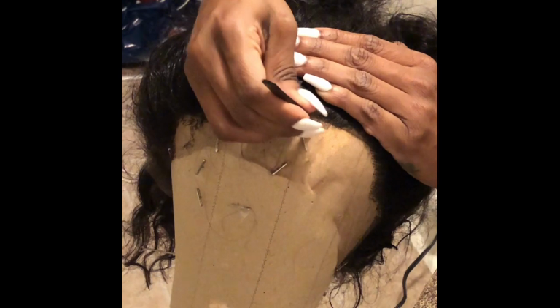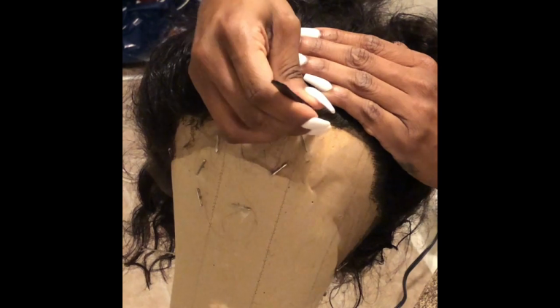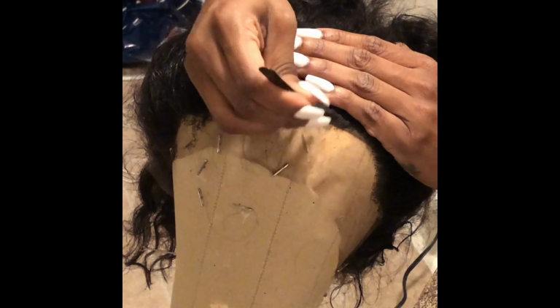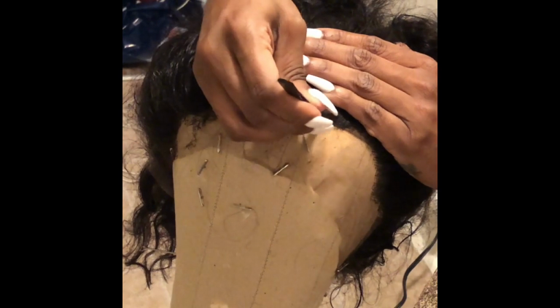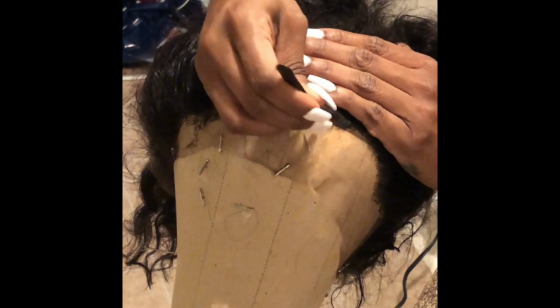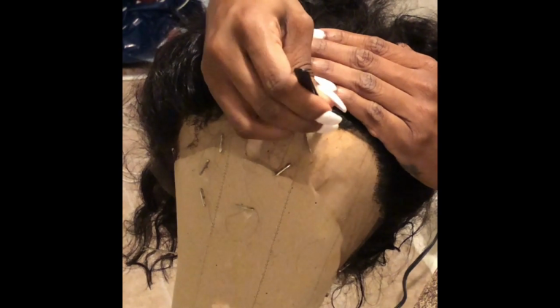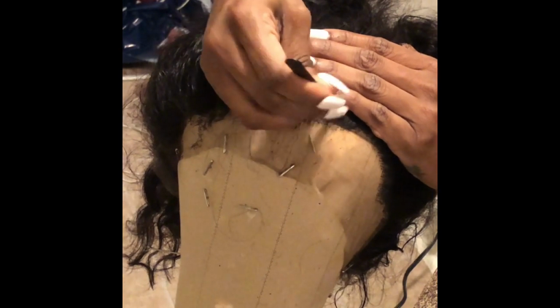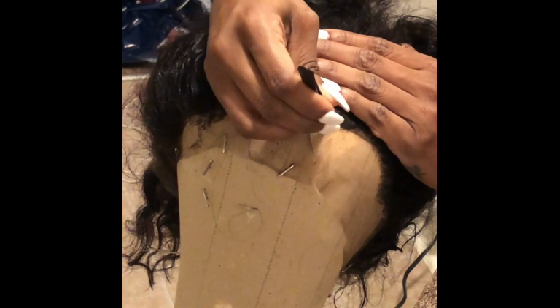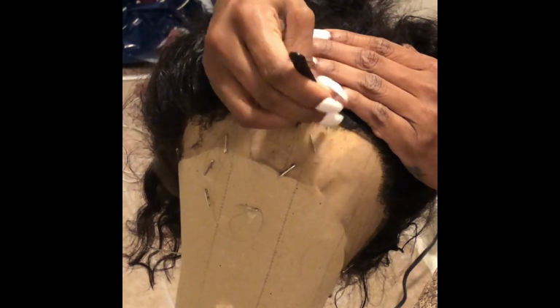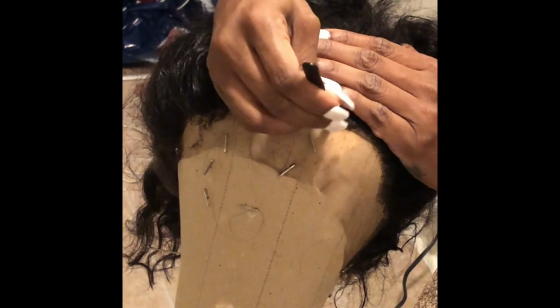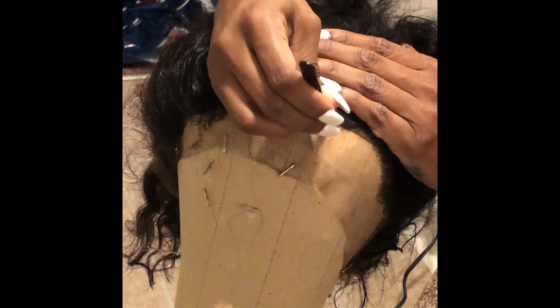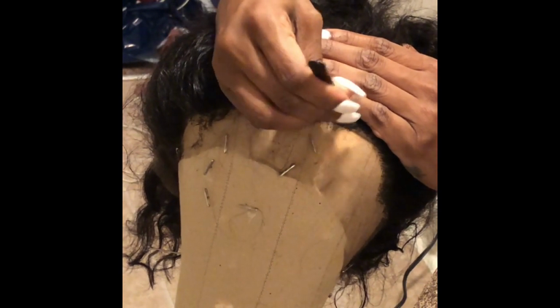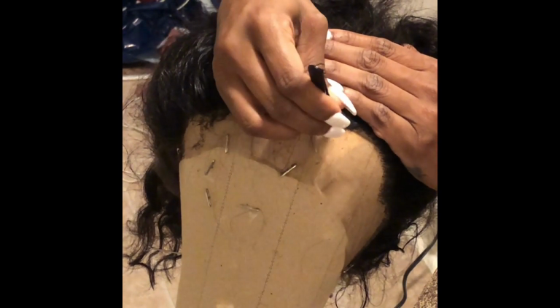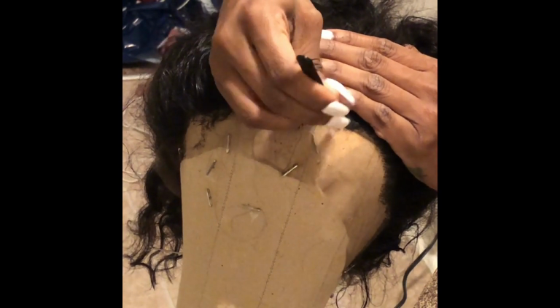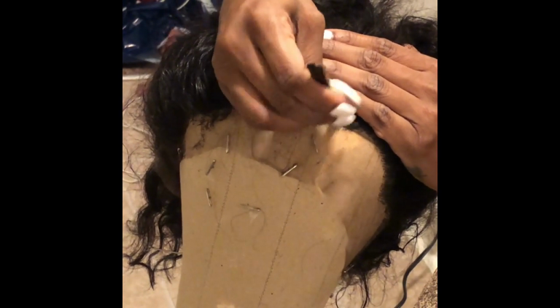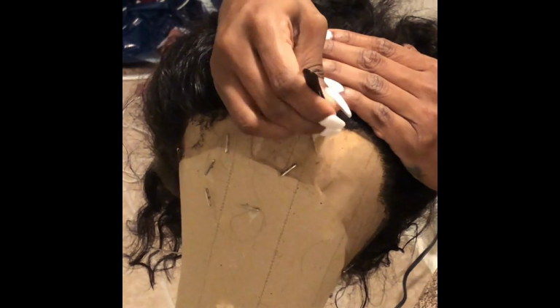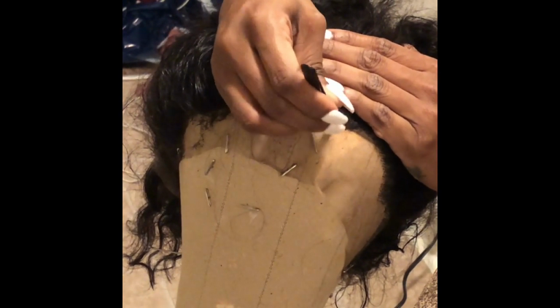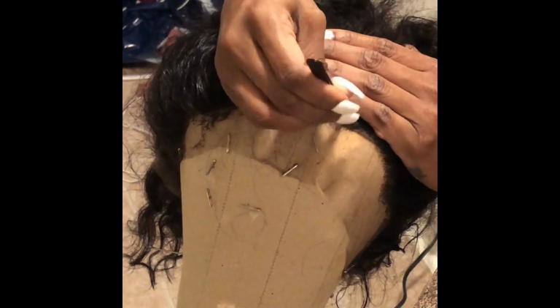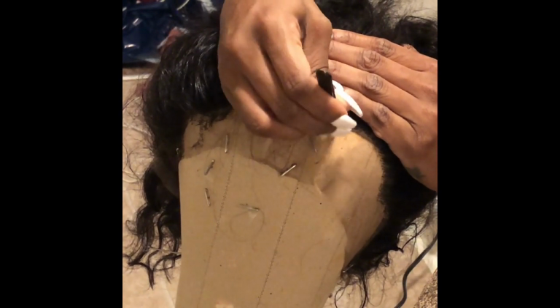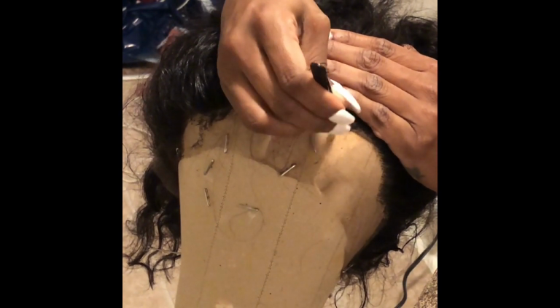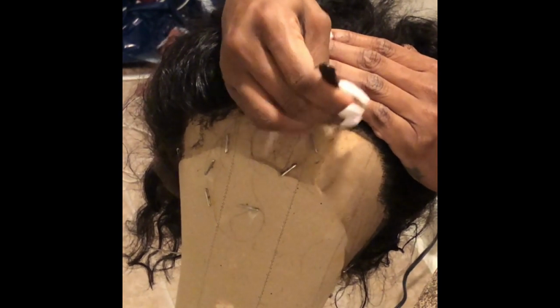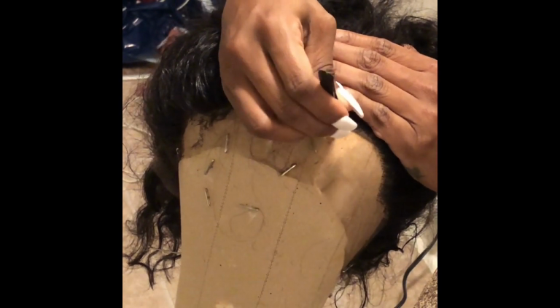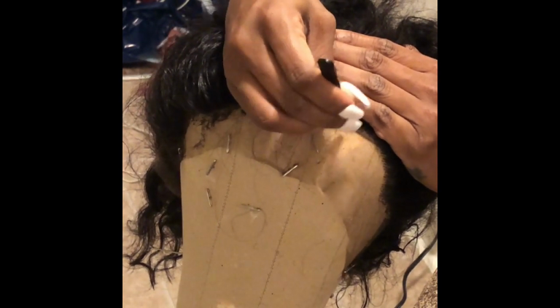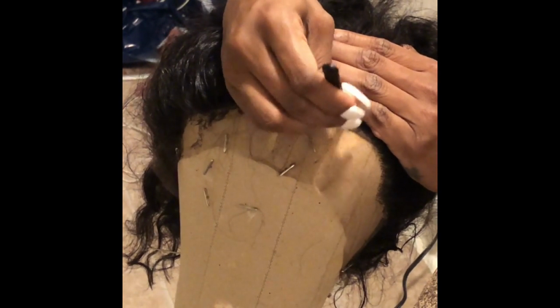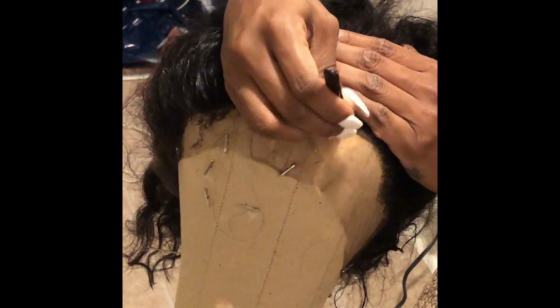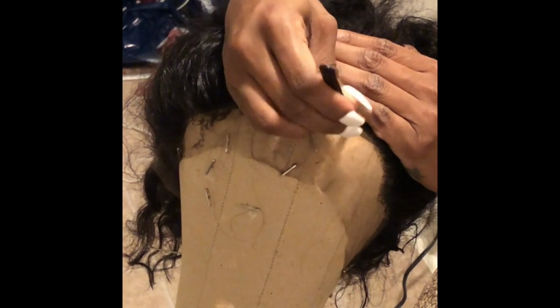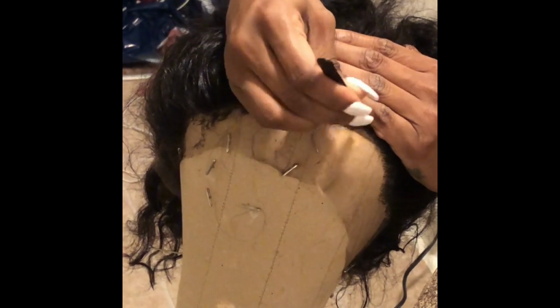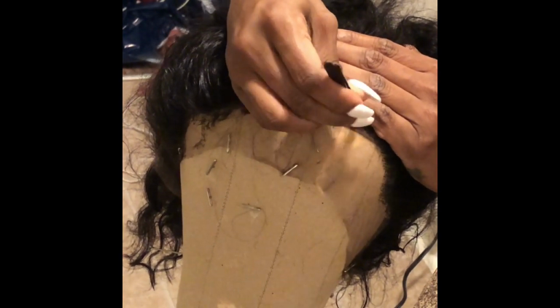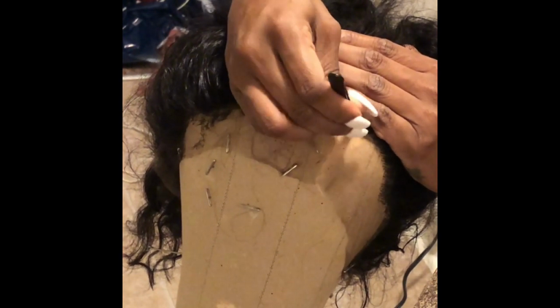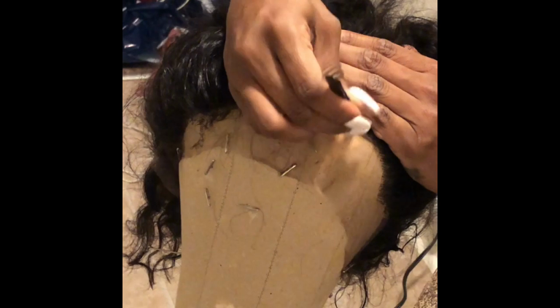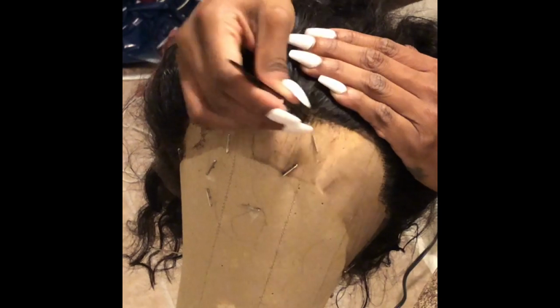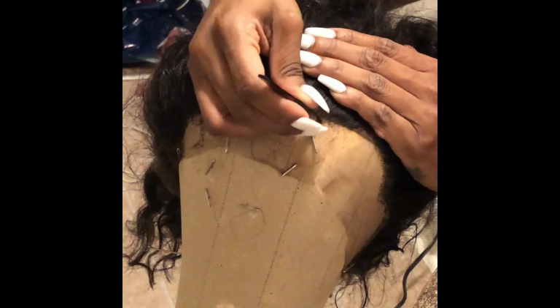Trying to make sure this hairline is good. Y'all, I only got frustrated.